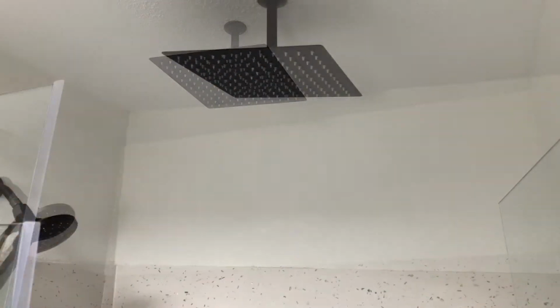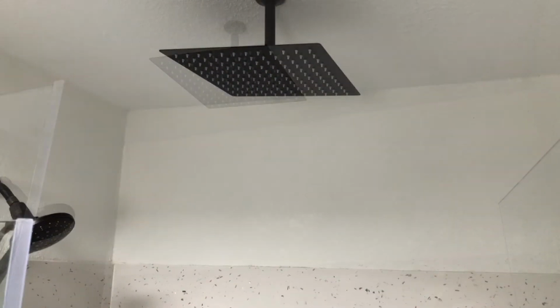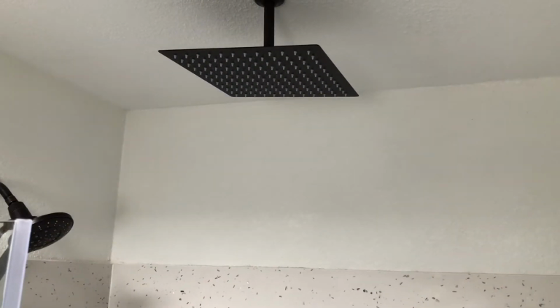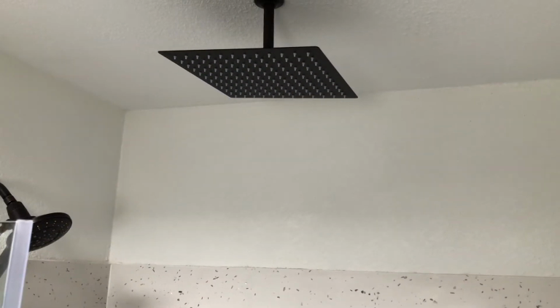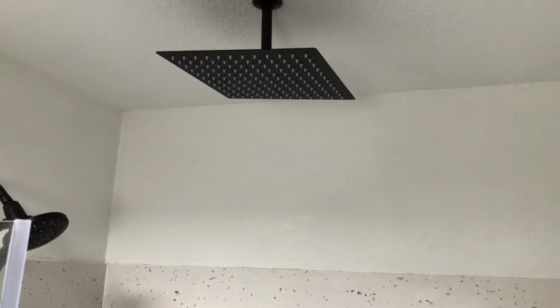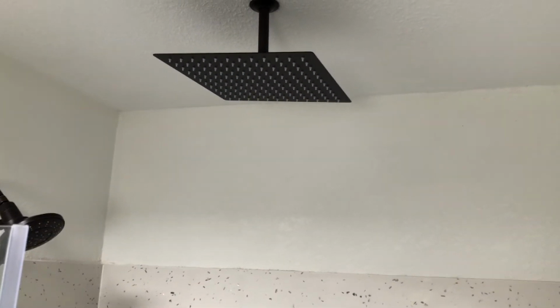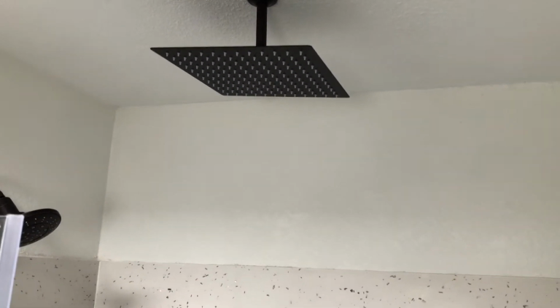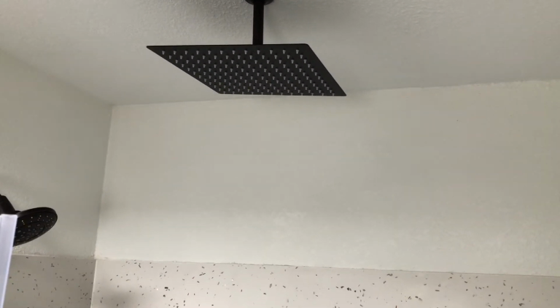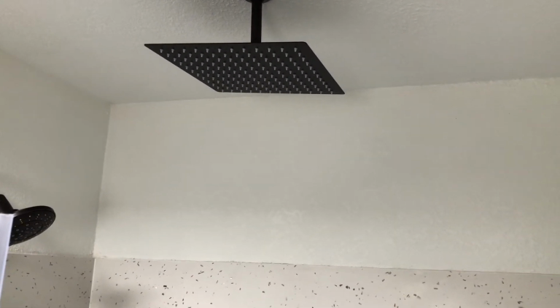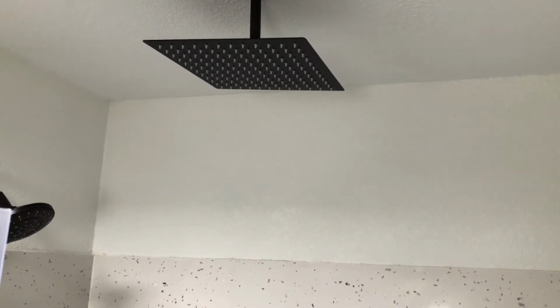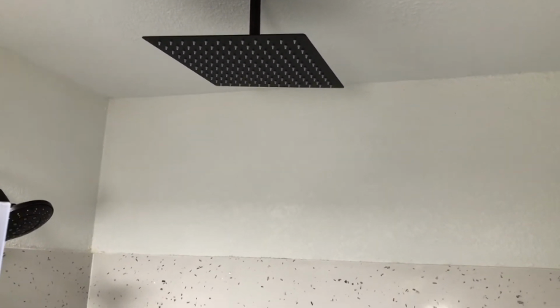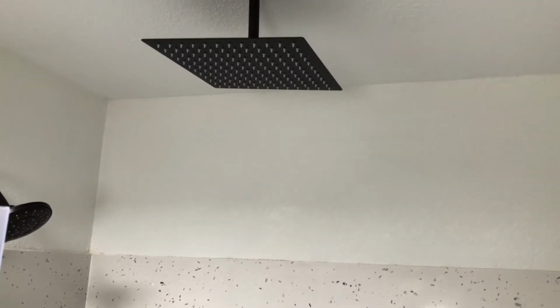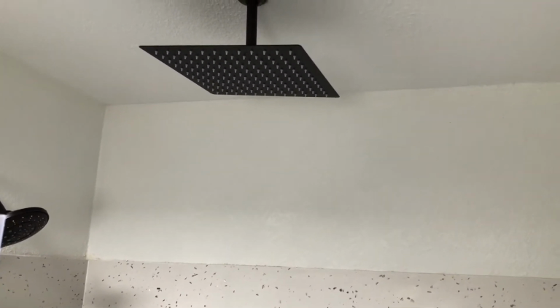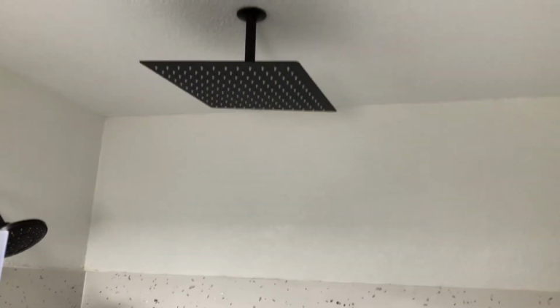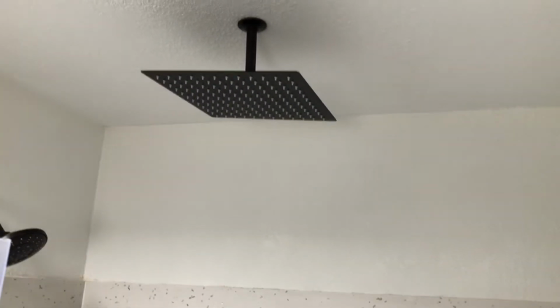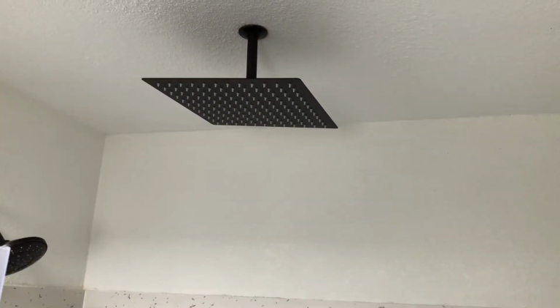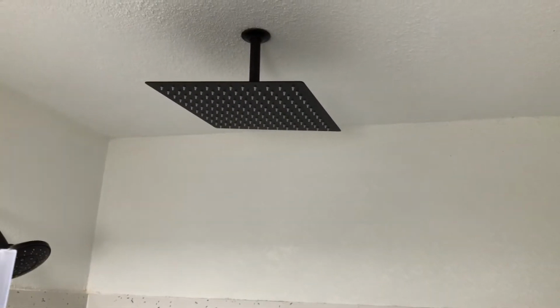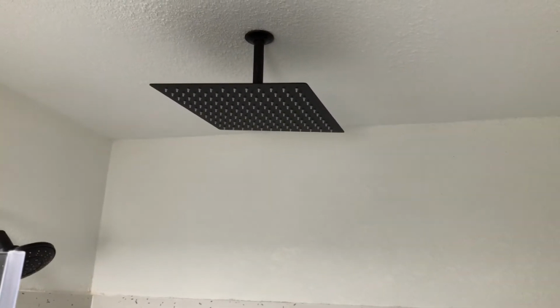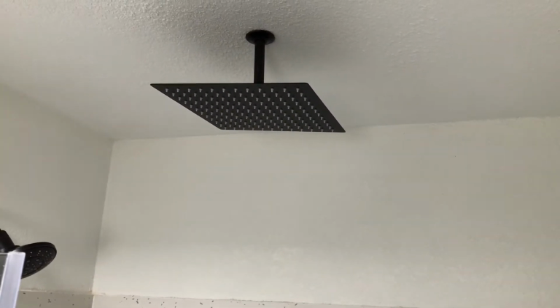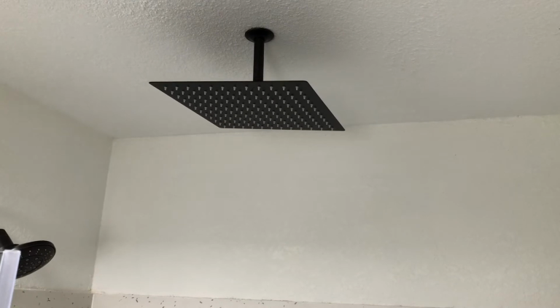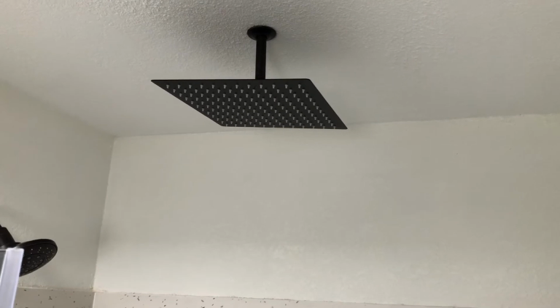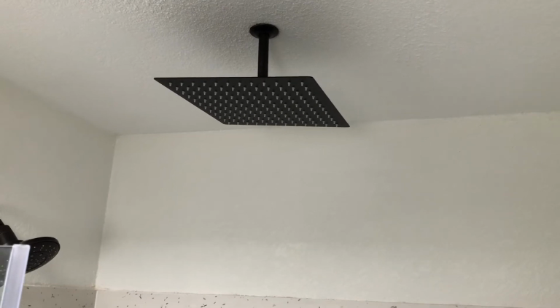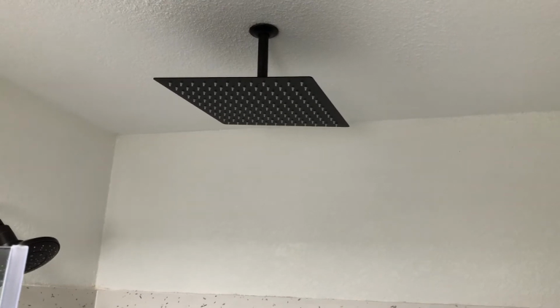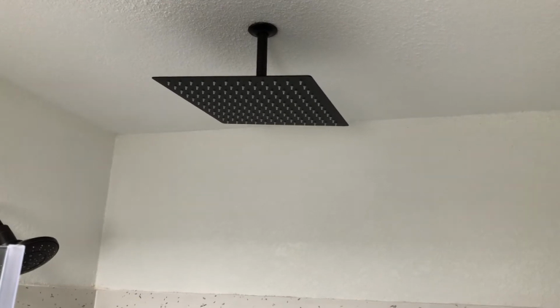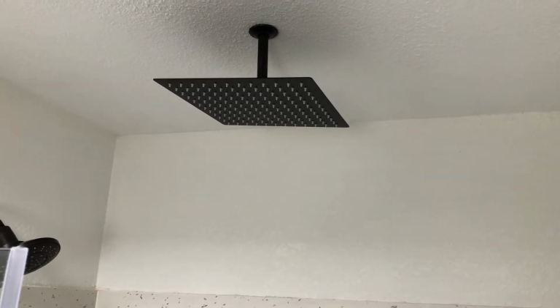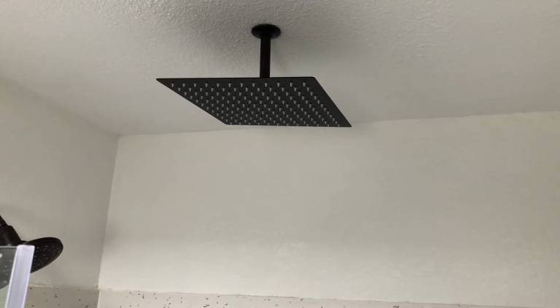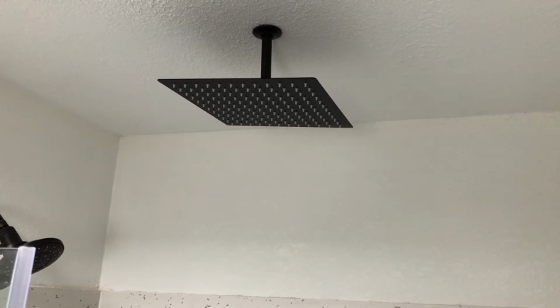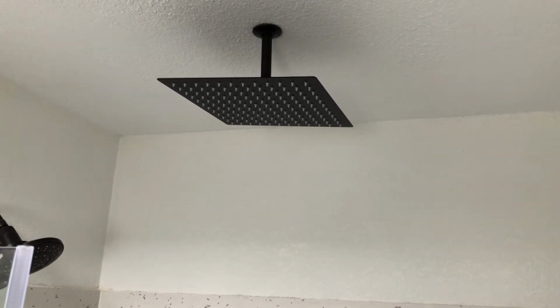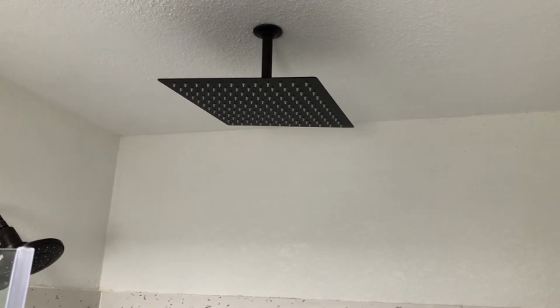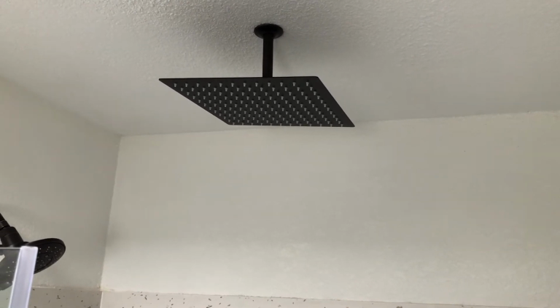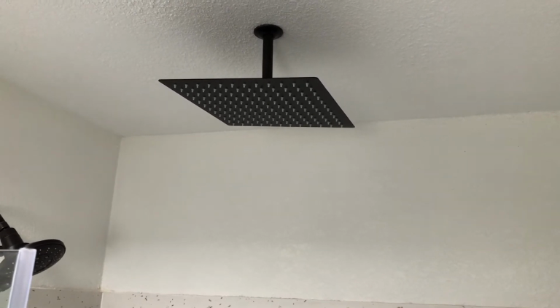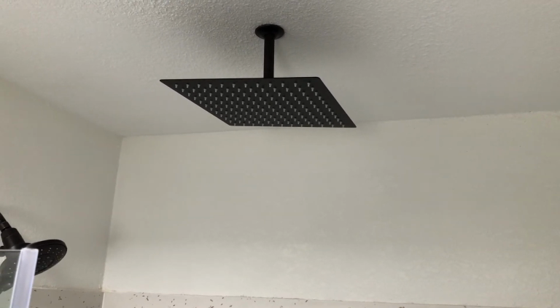As you can see, it's really simple to install. It went up really easily. Let's go ahead and turn the water on and see how it goes.